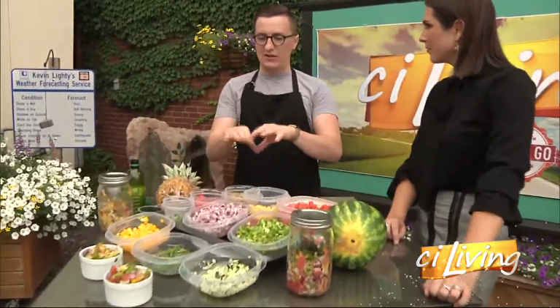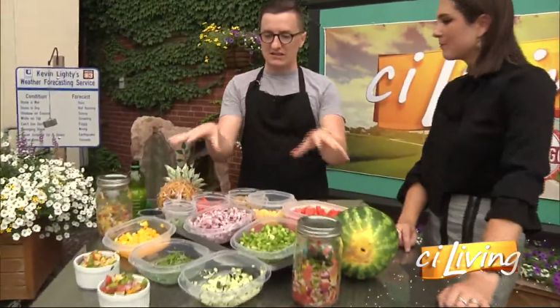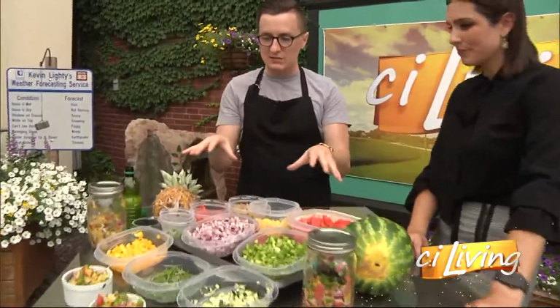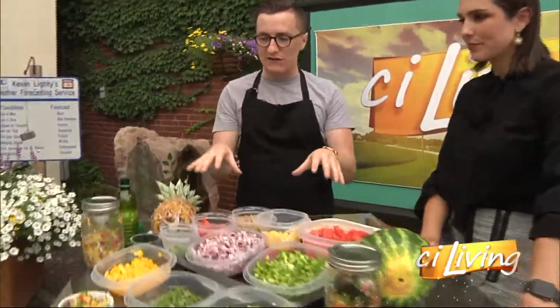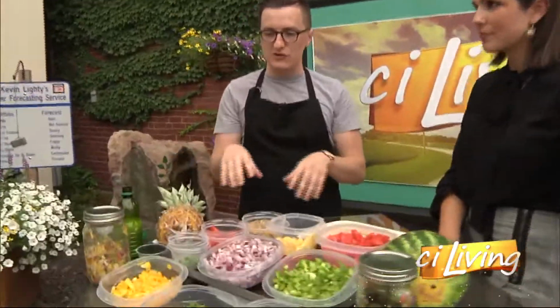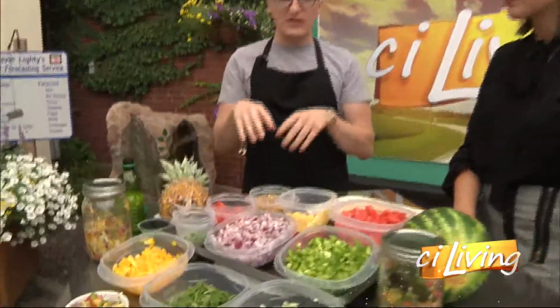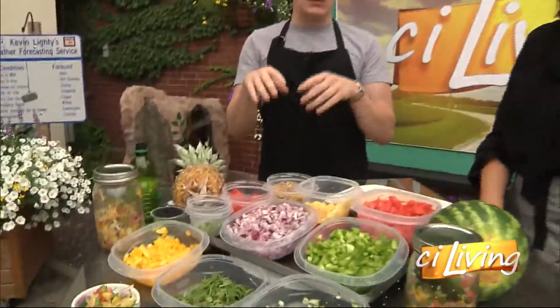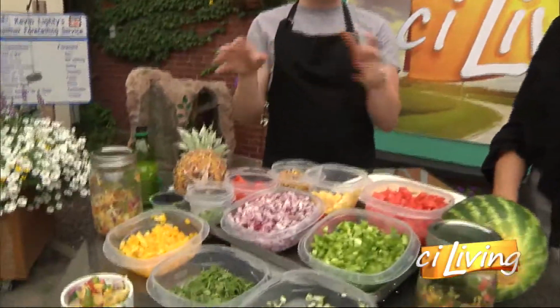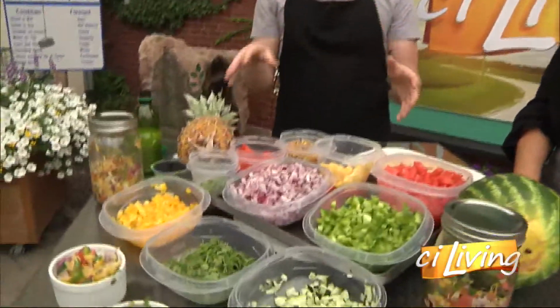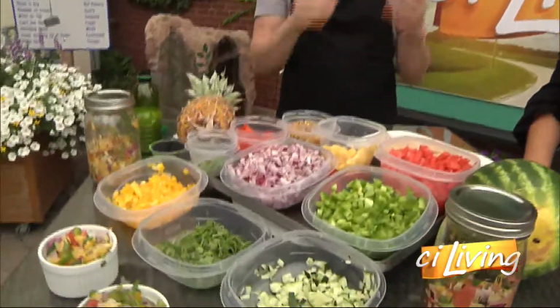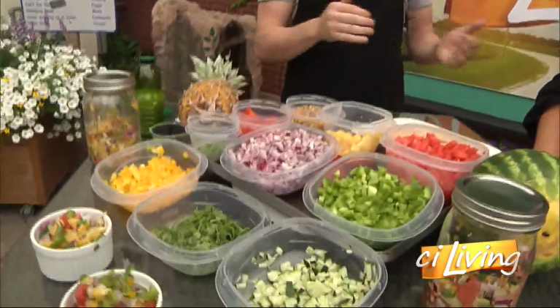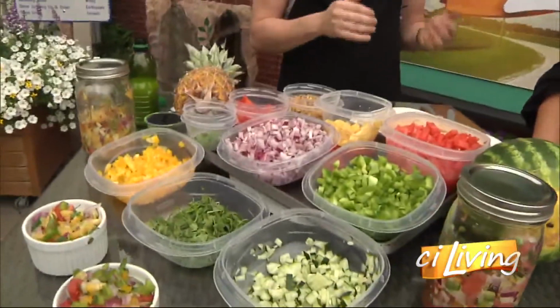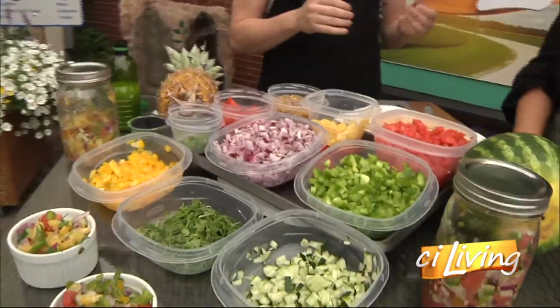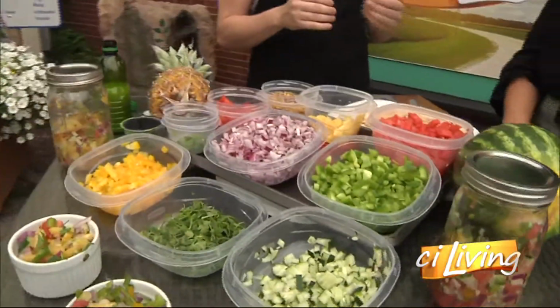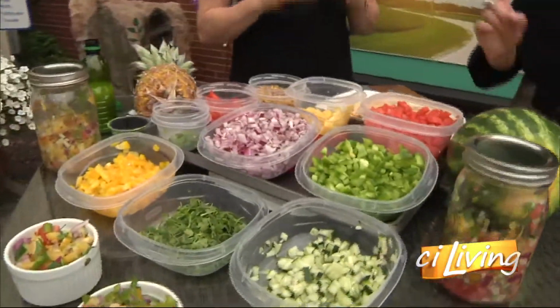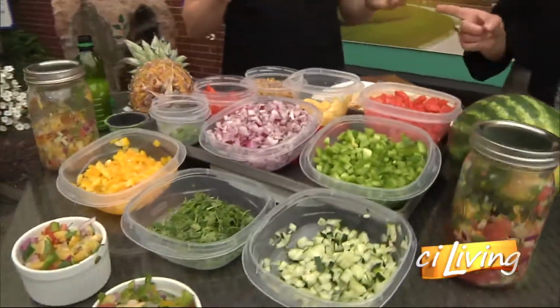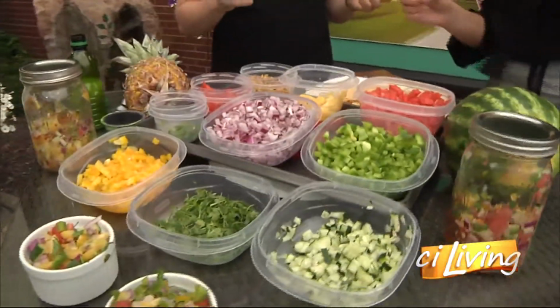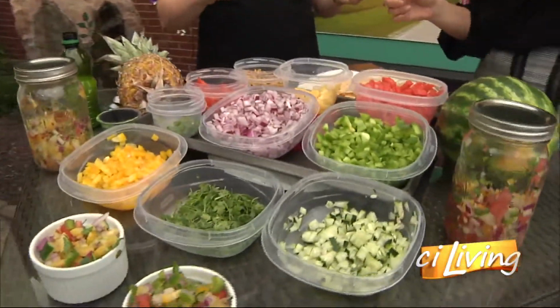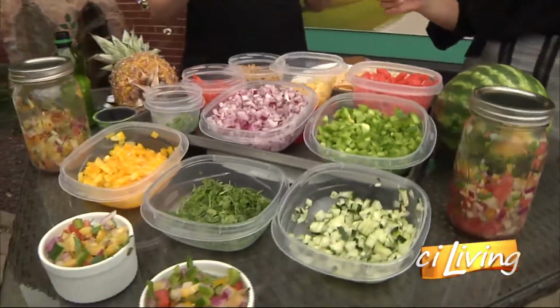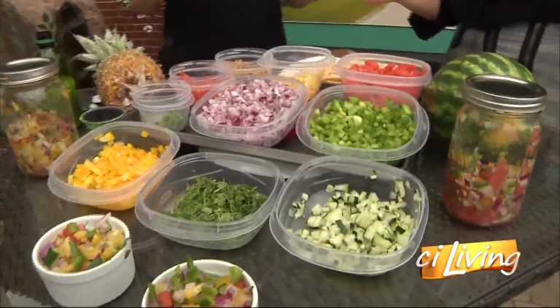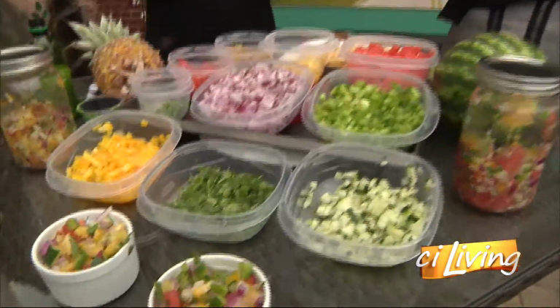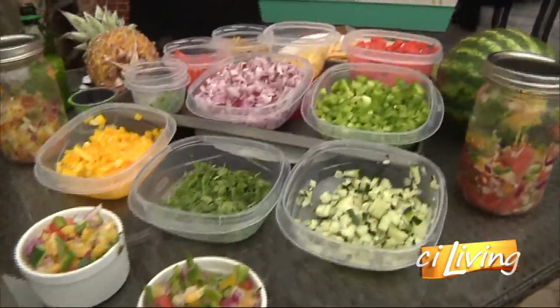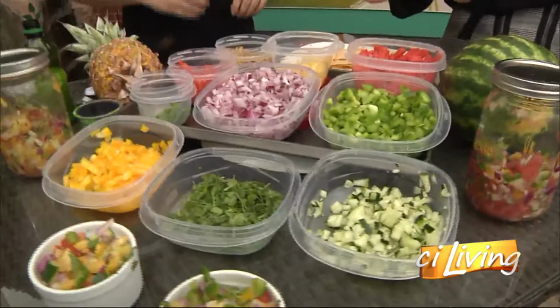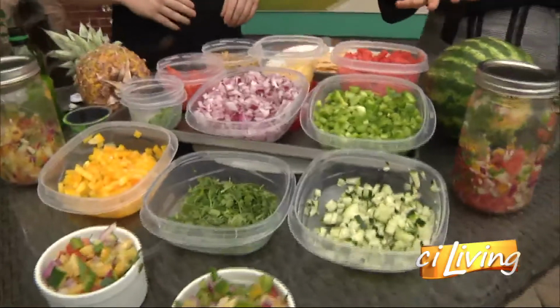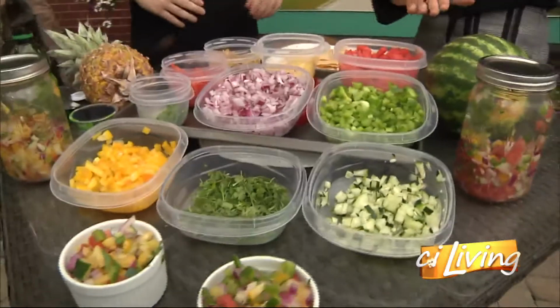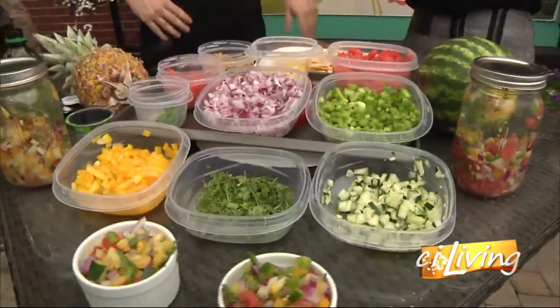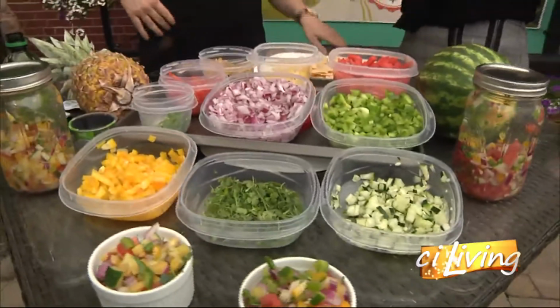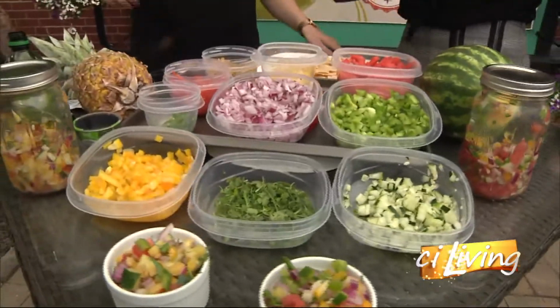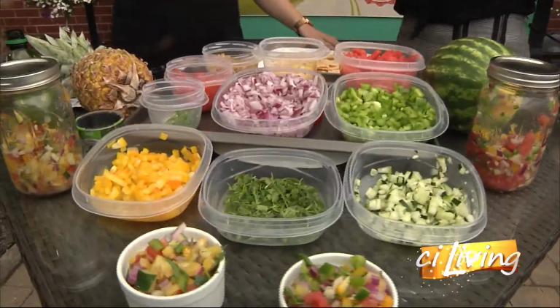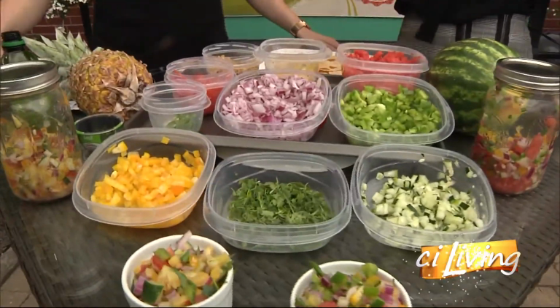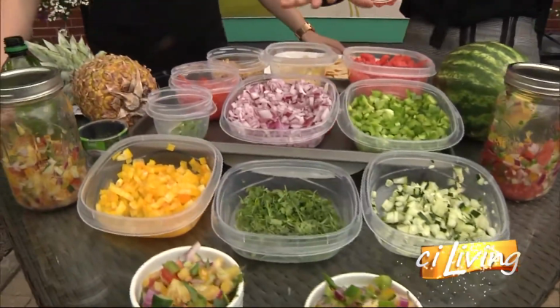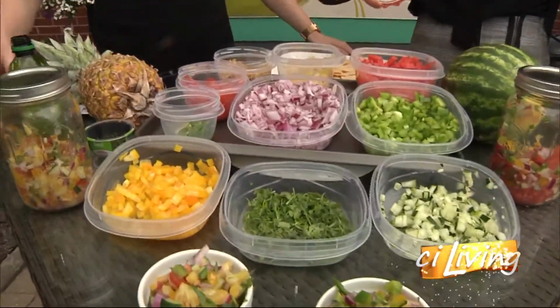We've got this nice spread of fruit. We've assembled it — you've been waiting for this moment. I have been waiting for this moment. Remind people really quickly what the prep looked like.